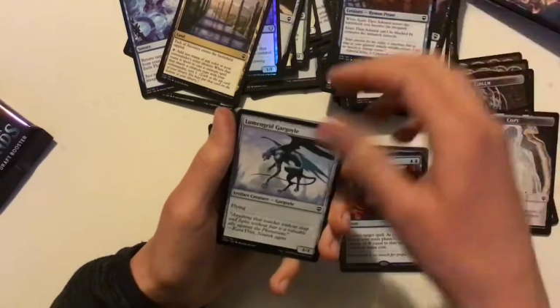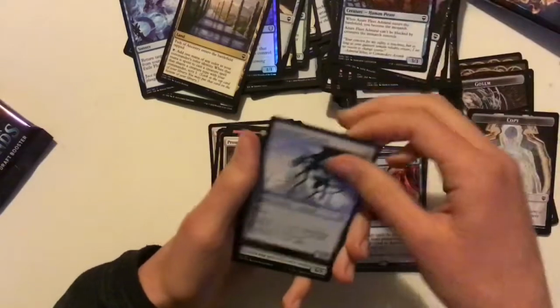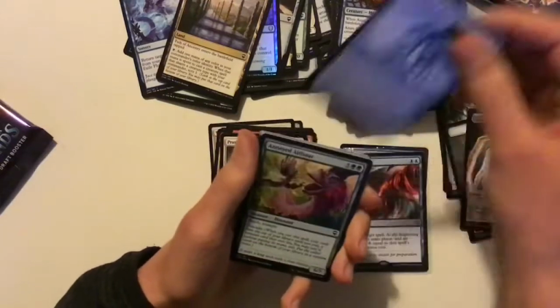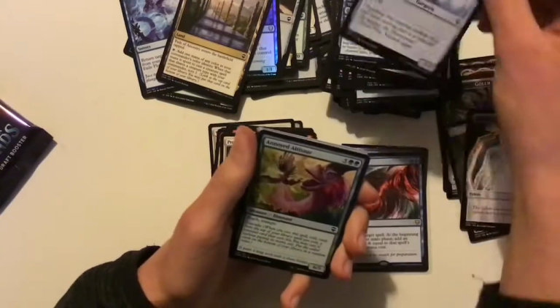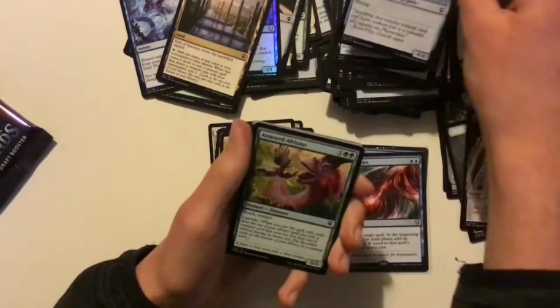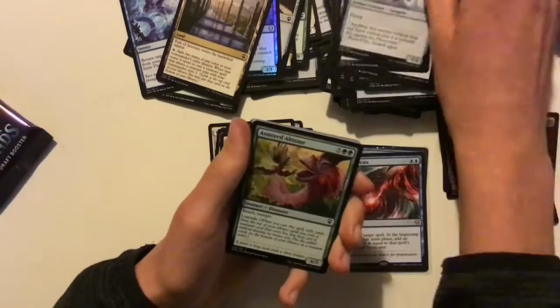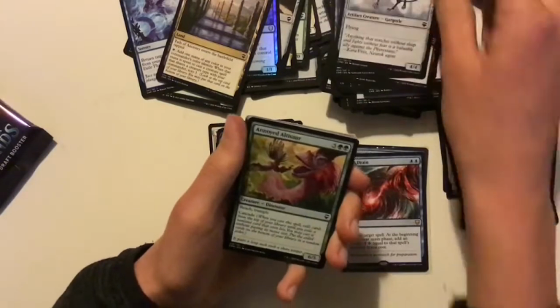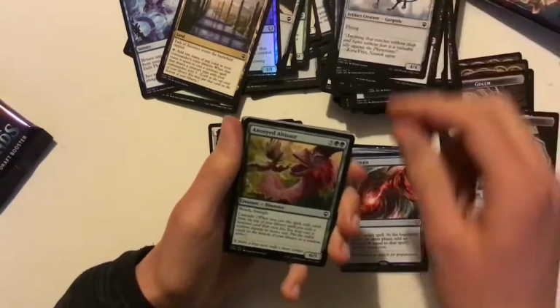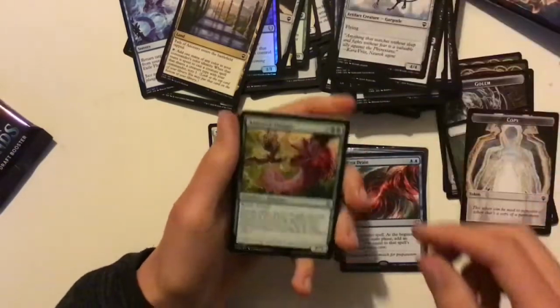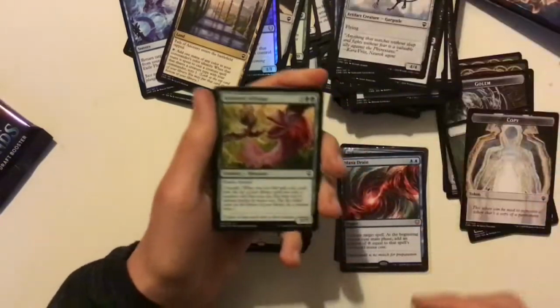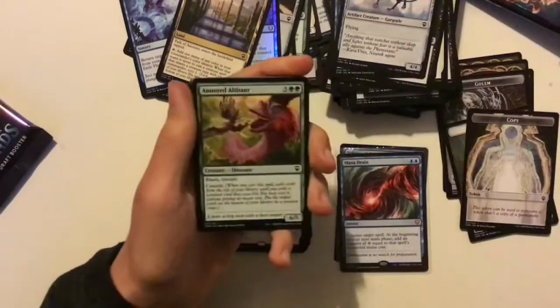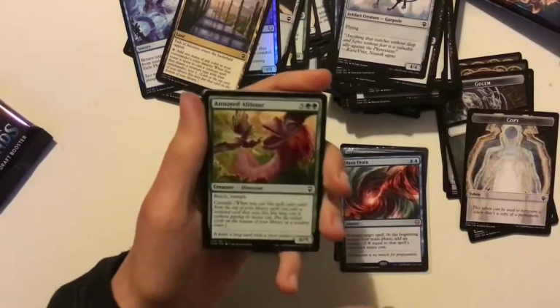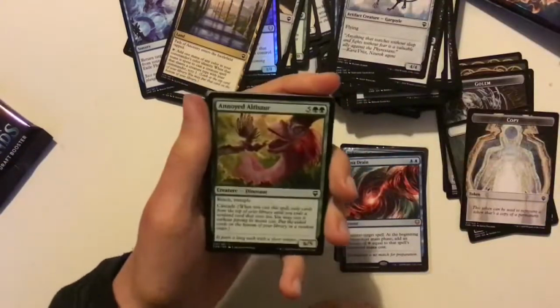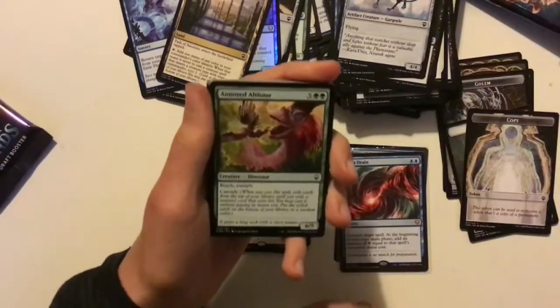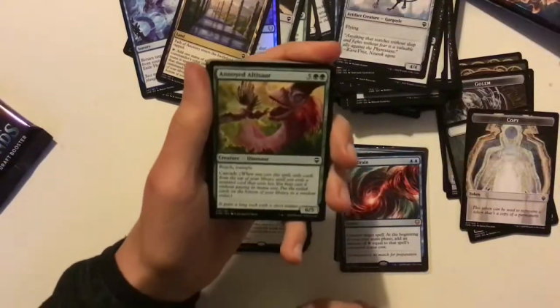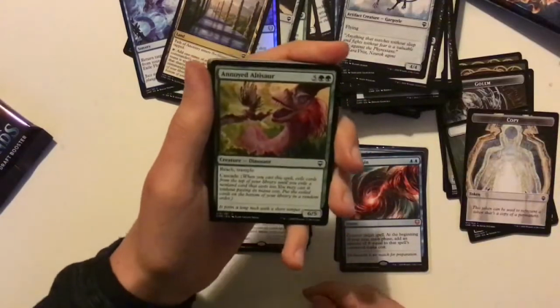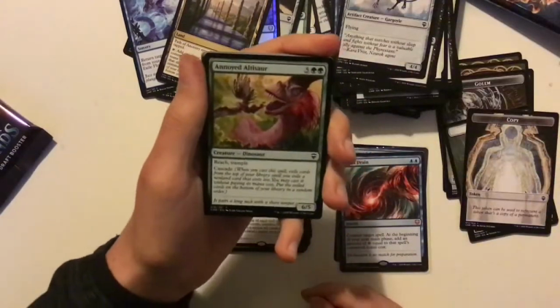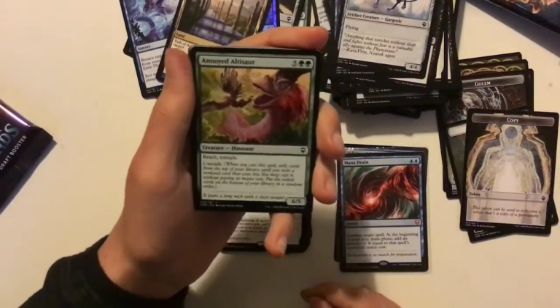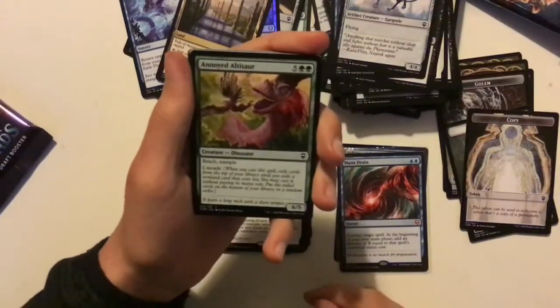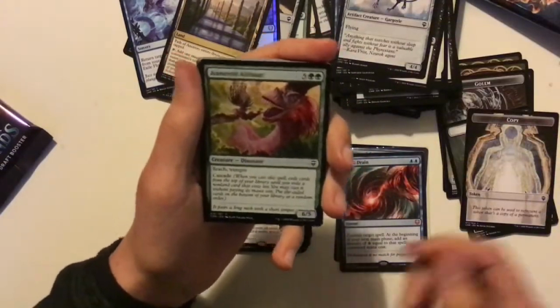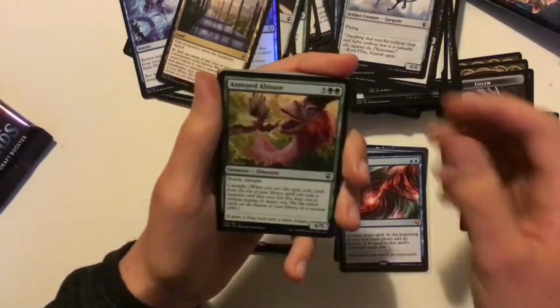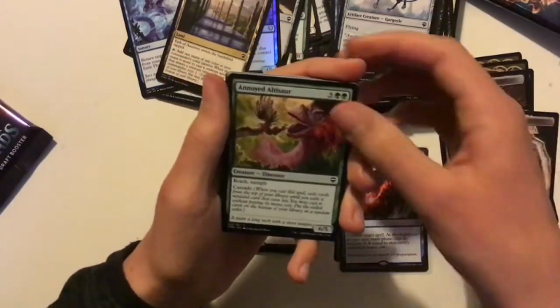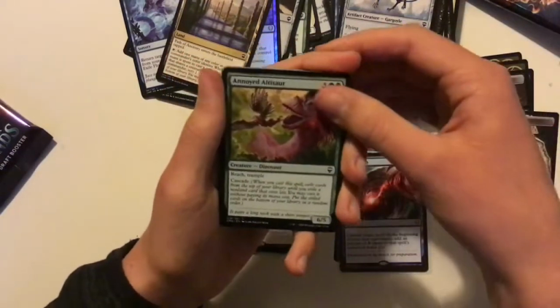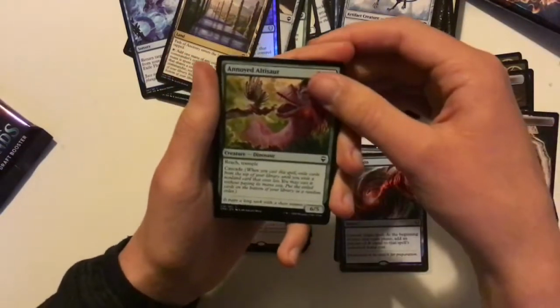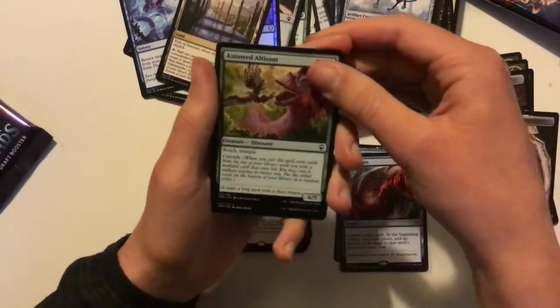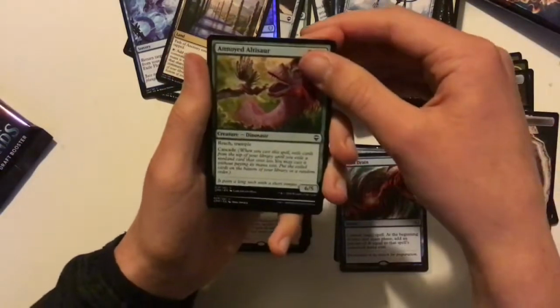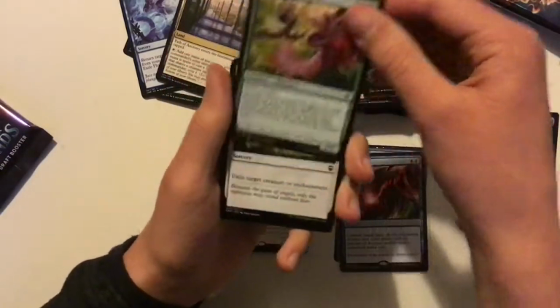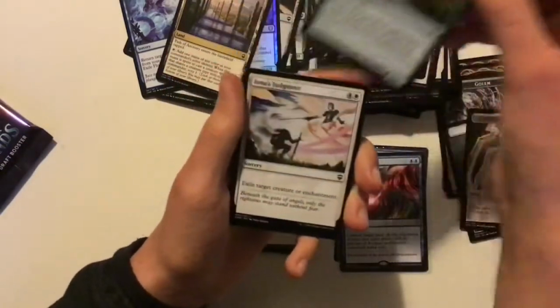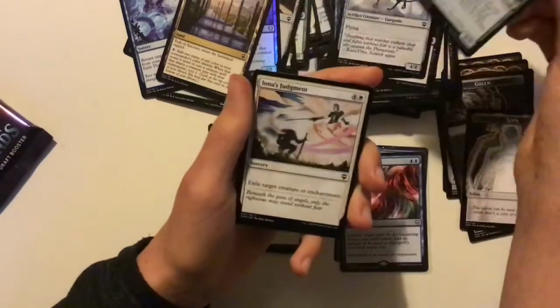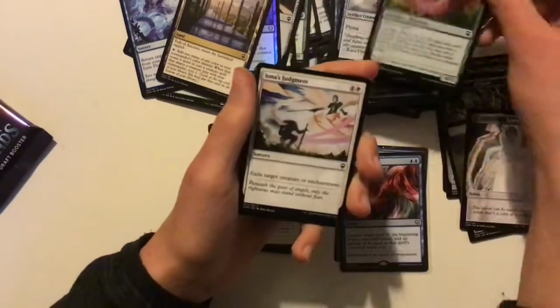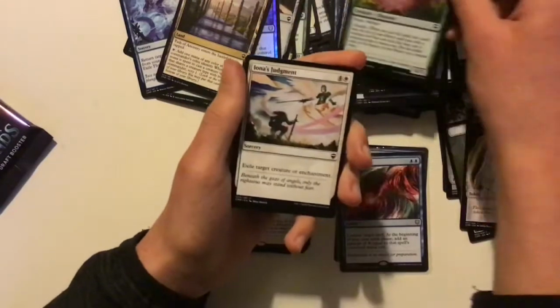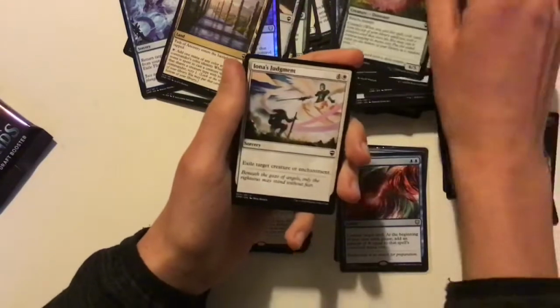Path of Ancestry — another great reprint. Taps for any colour, and if you cast a creature that shares a creature type with your commander, you Scry 1. That's in my Intet deck. And a seven-mana 6/5 with Reach, Trample, and Cascade — very good there.